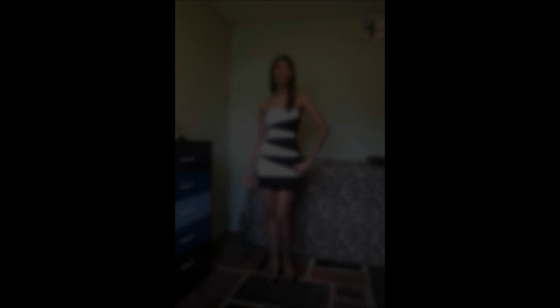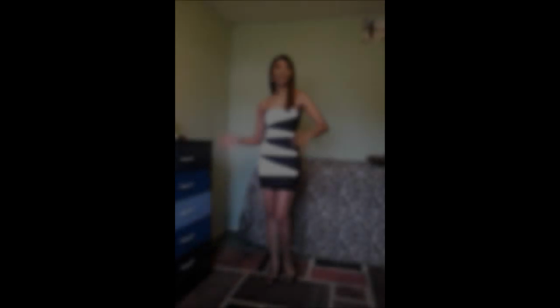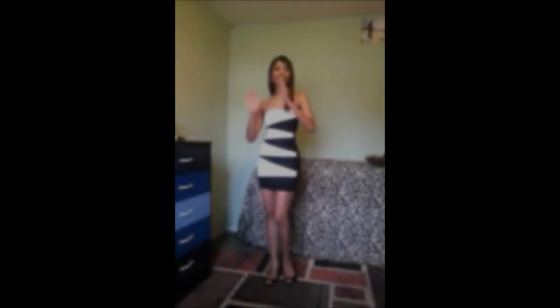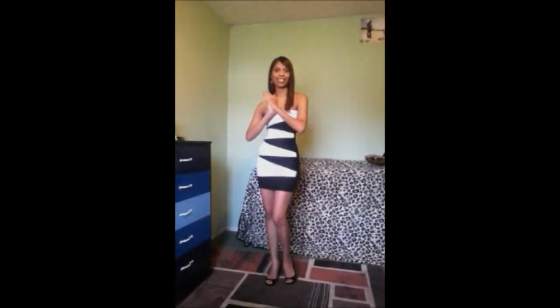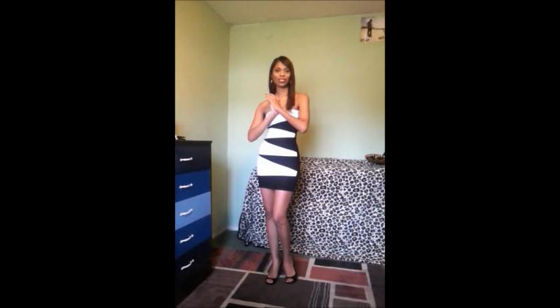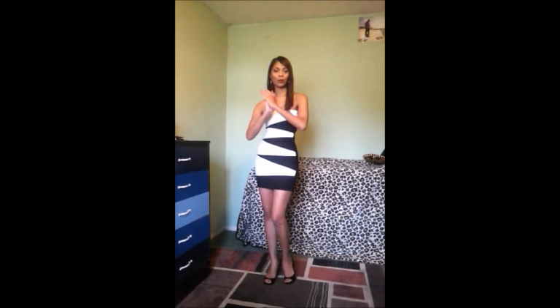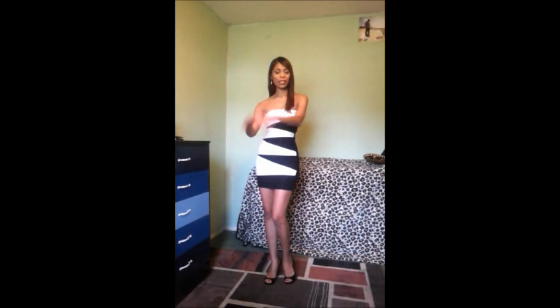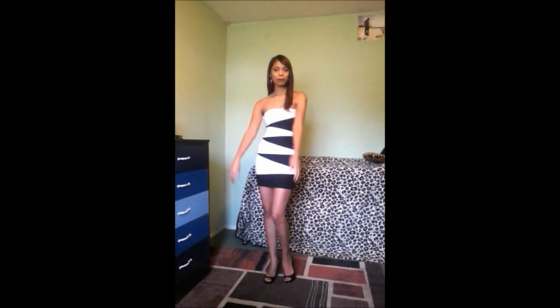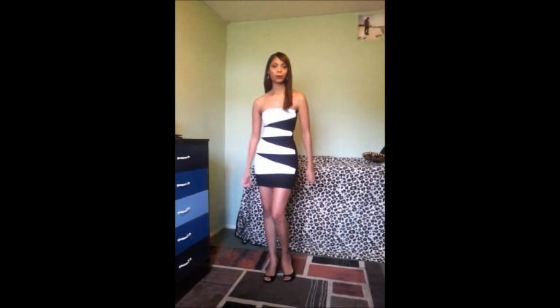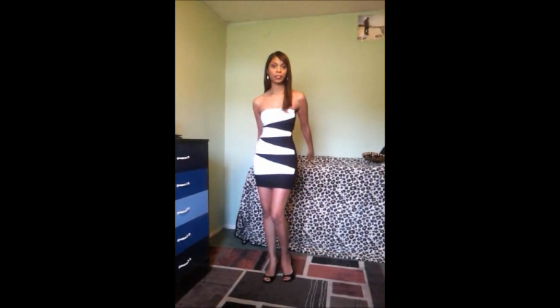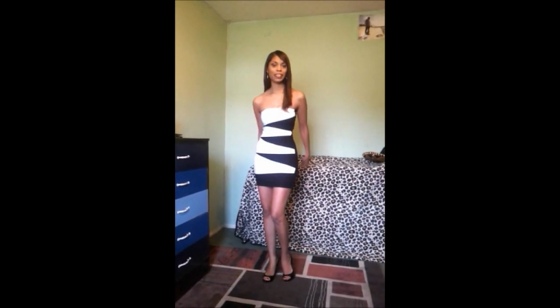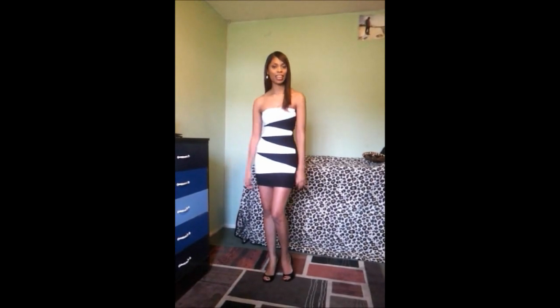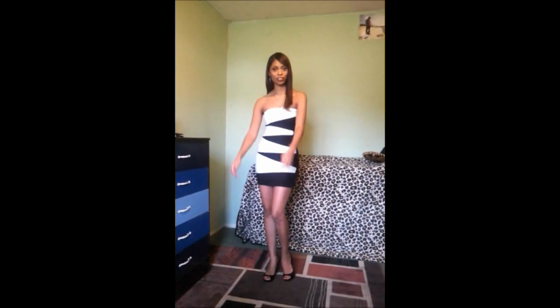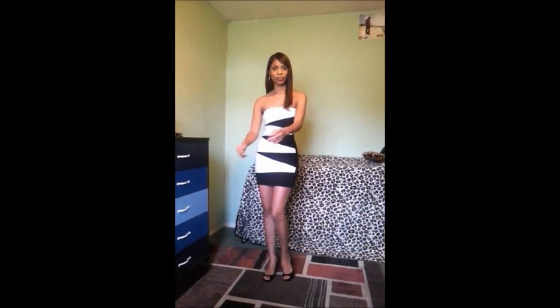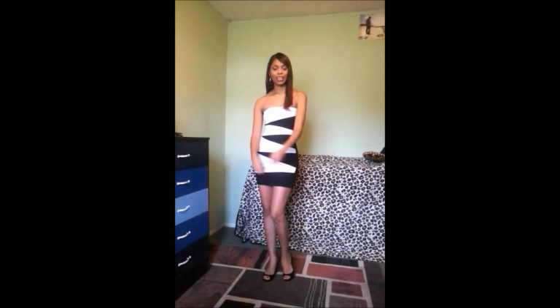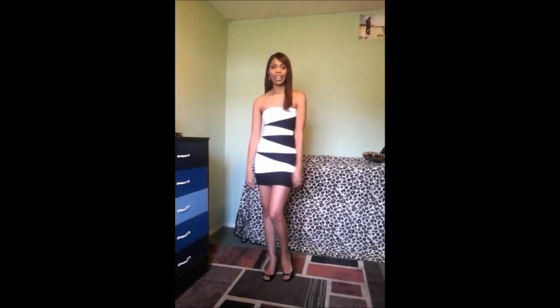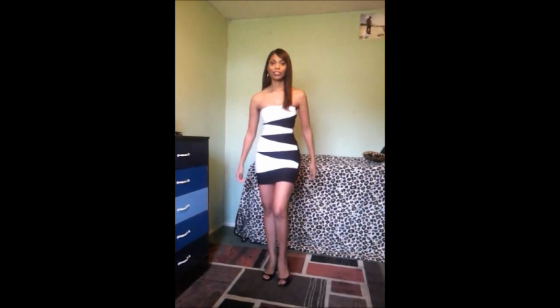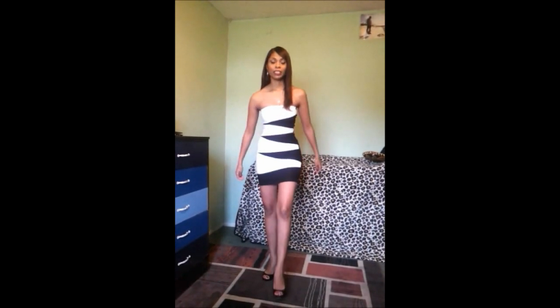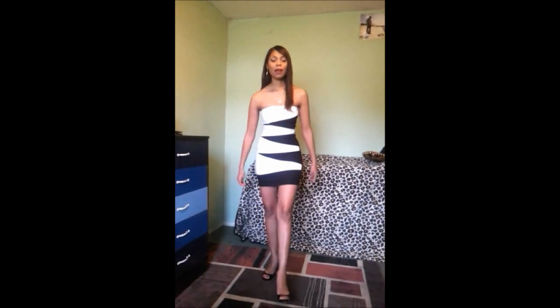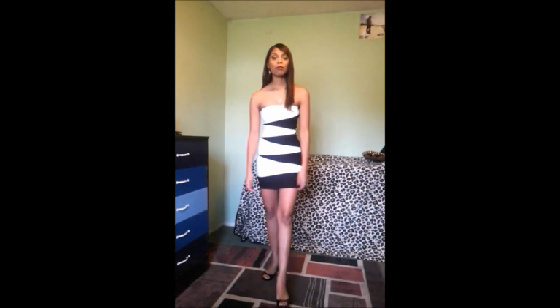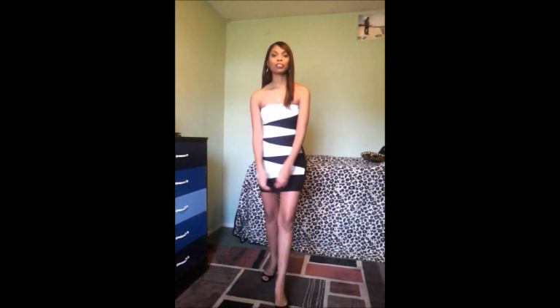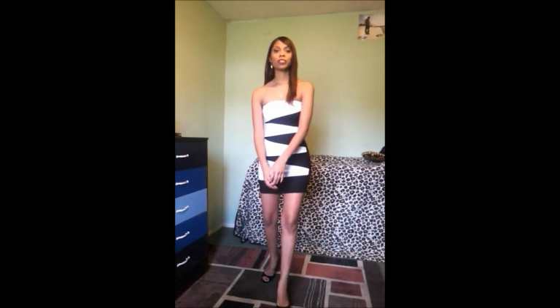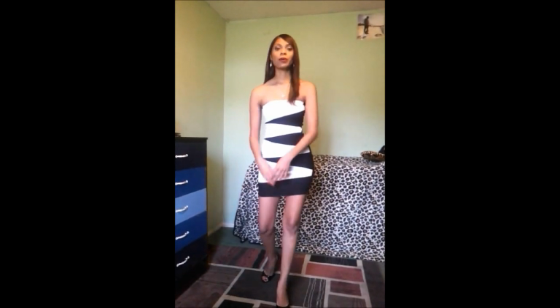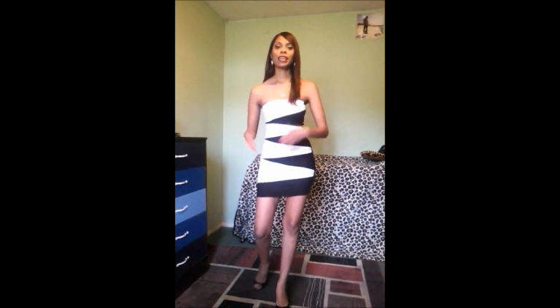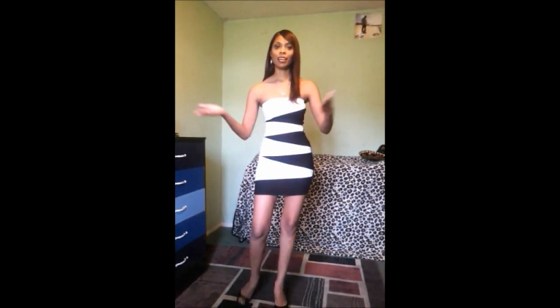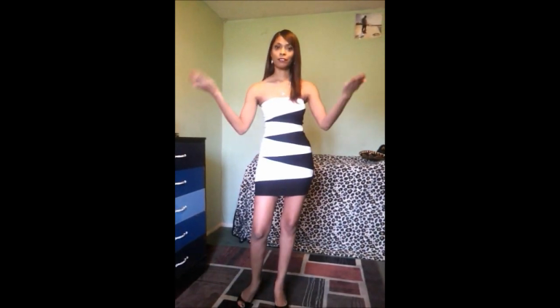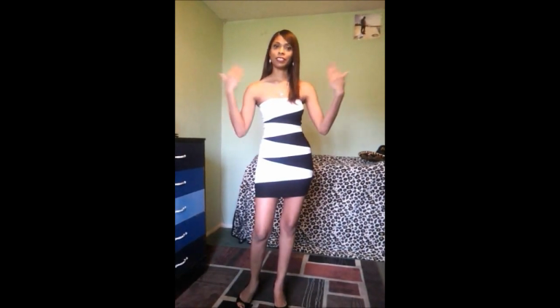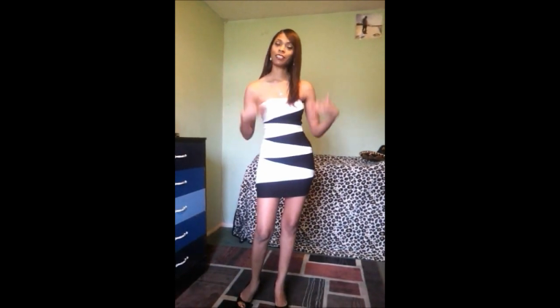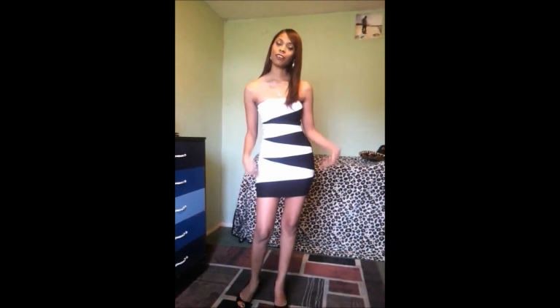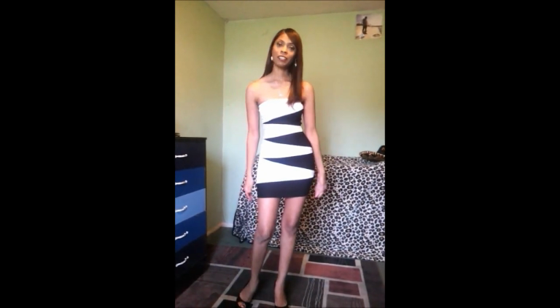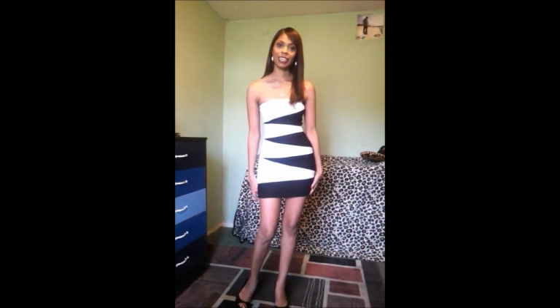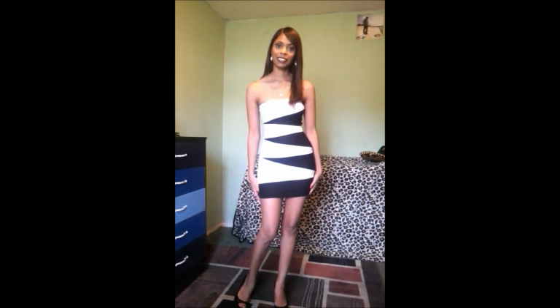Hi guys, welcome to Word of an Angel and today I bring to you an outfit of the night.